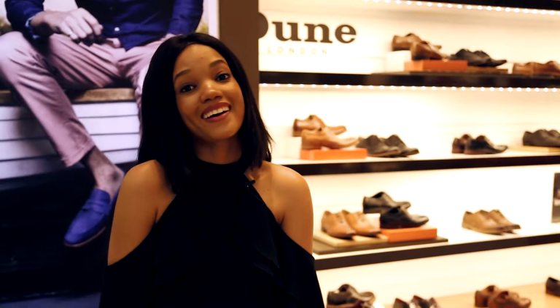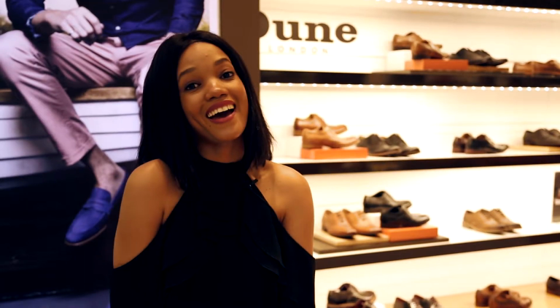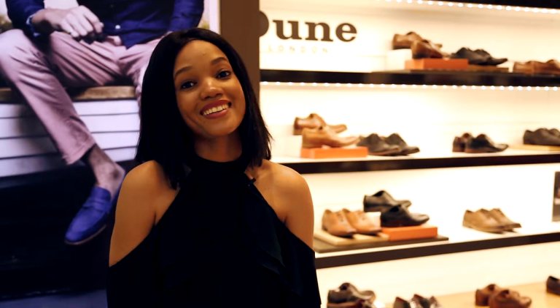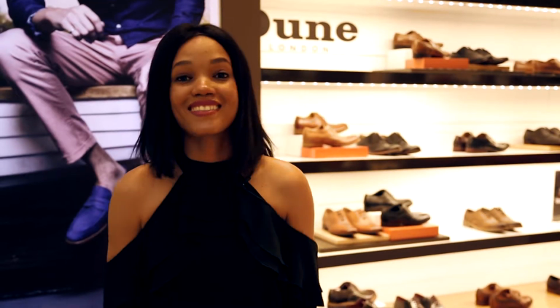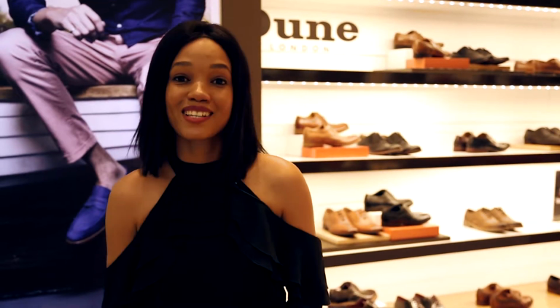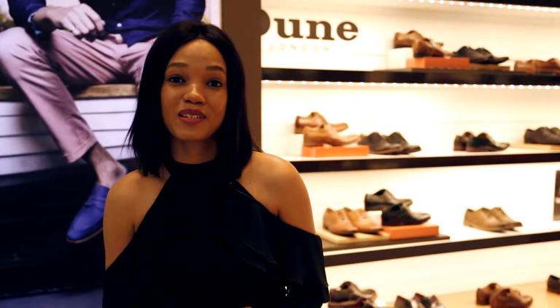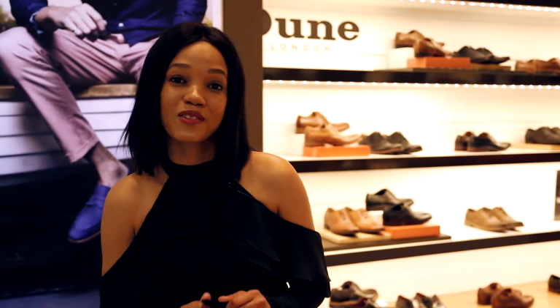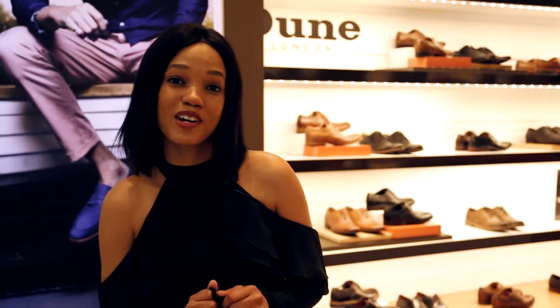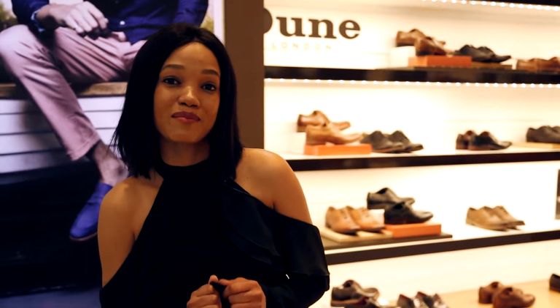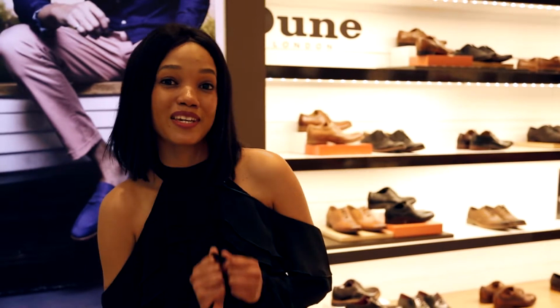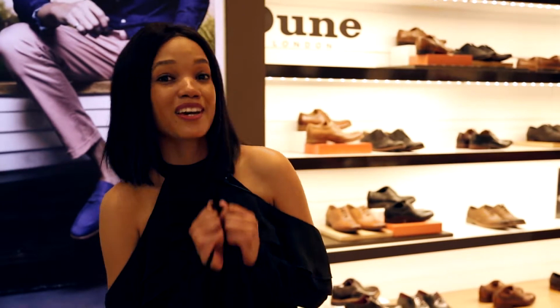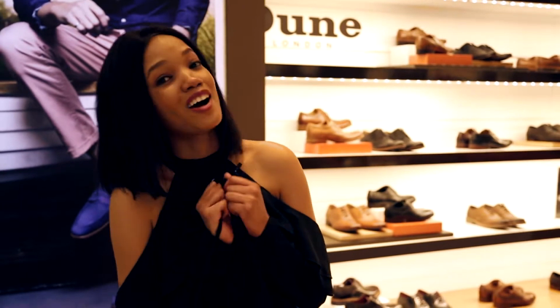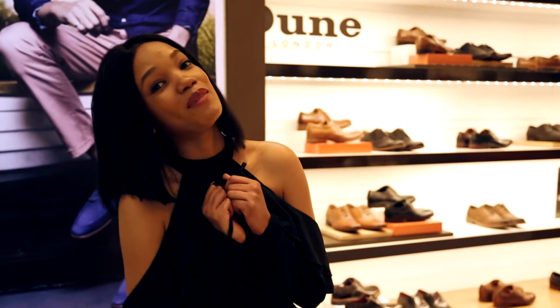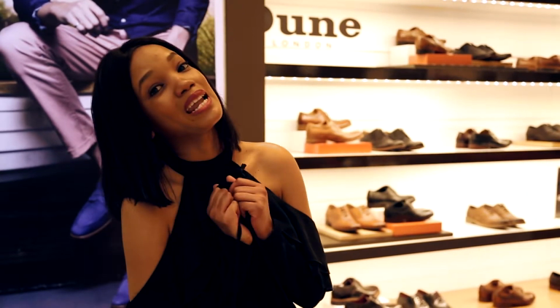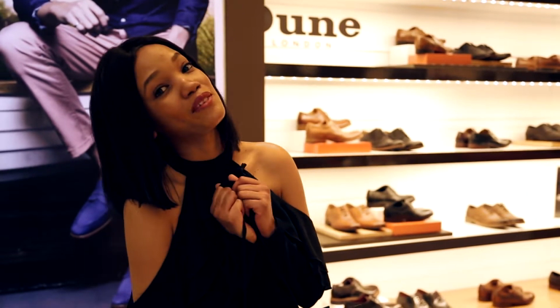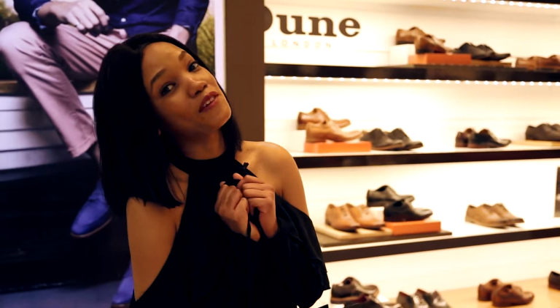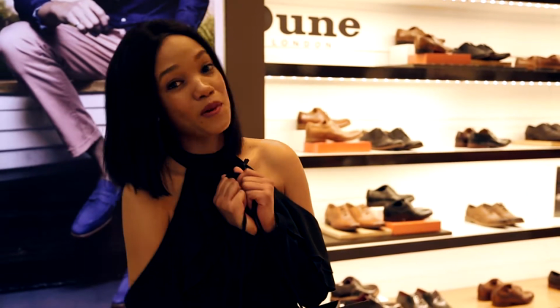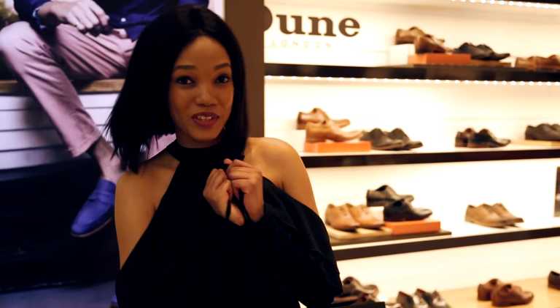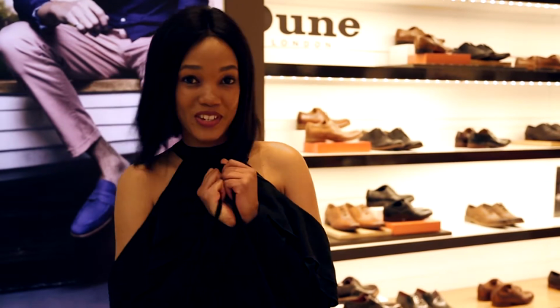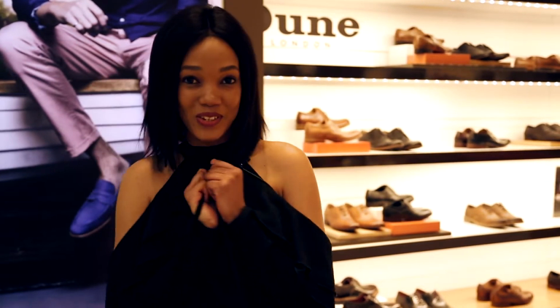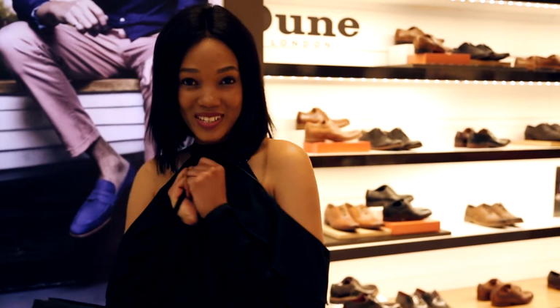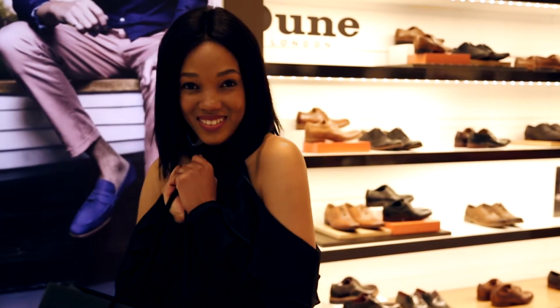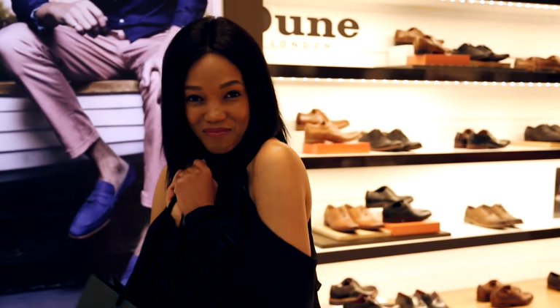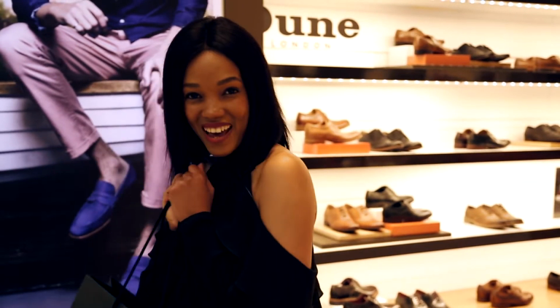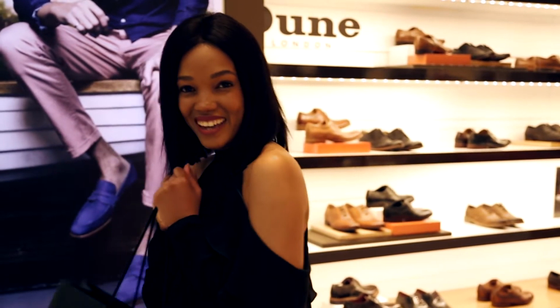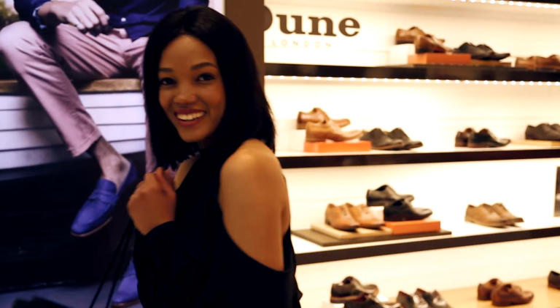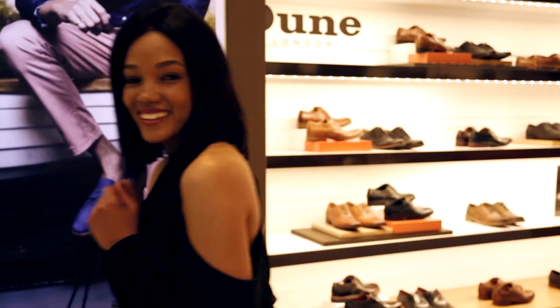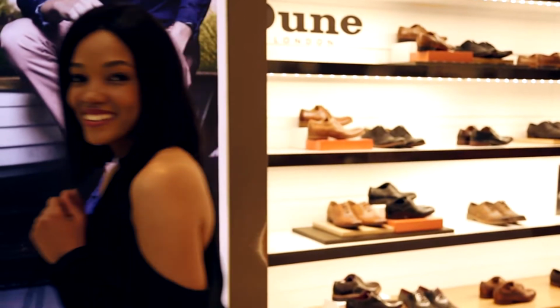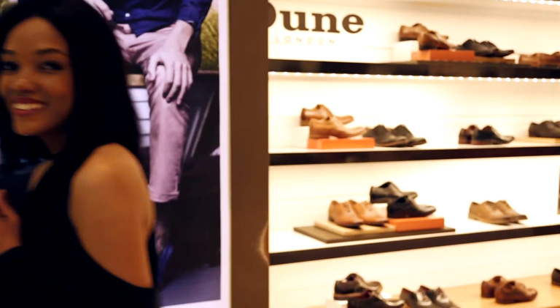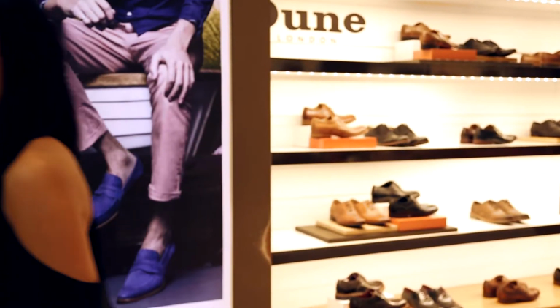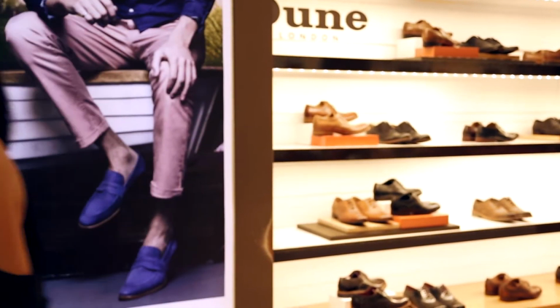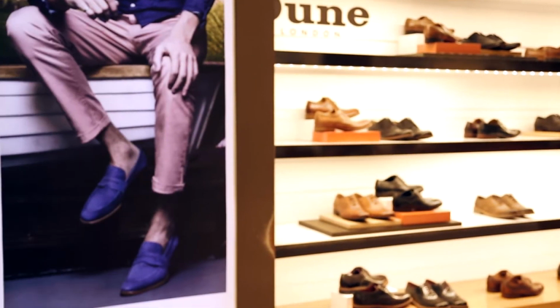Guys, thanks a lot for joining me on my love affair with shoes. Bye!